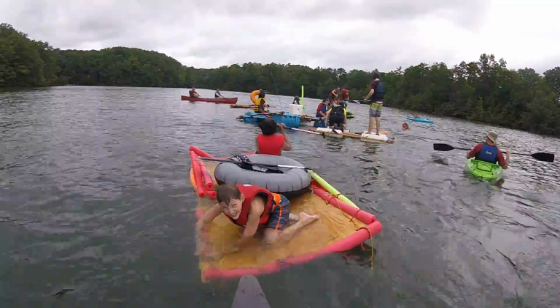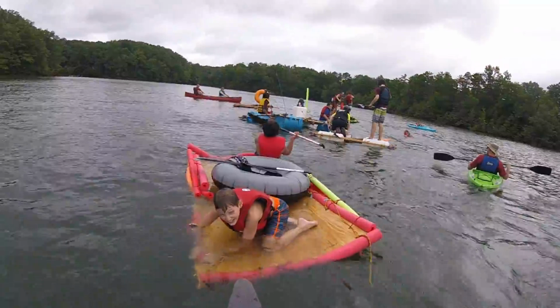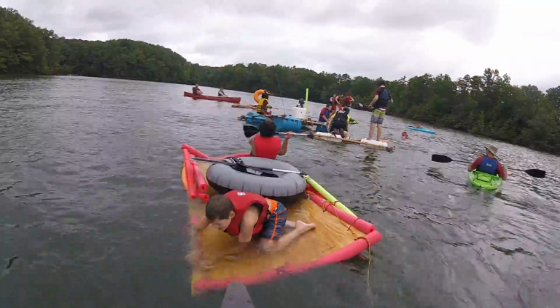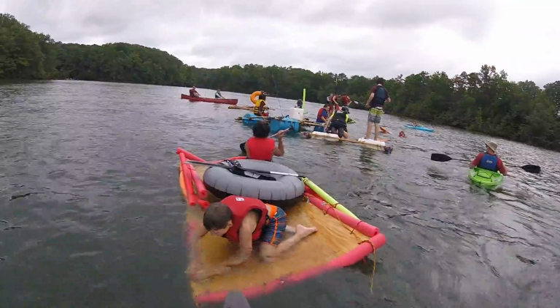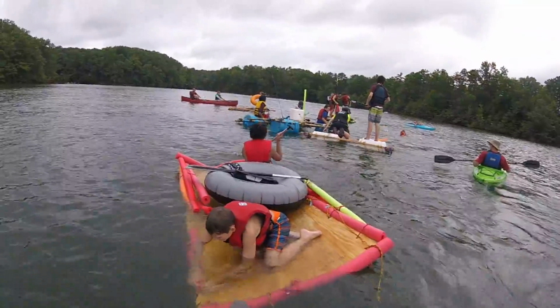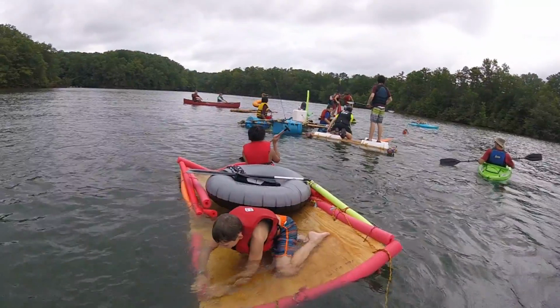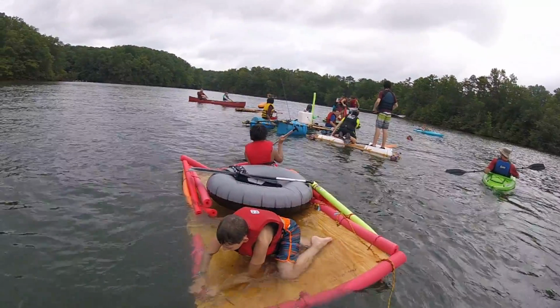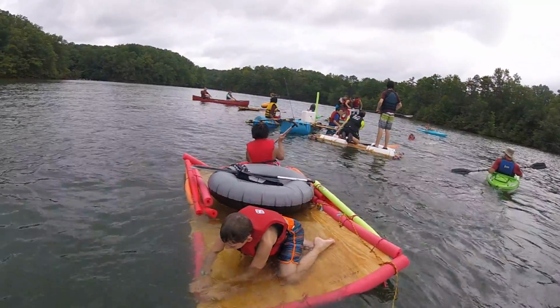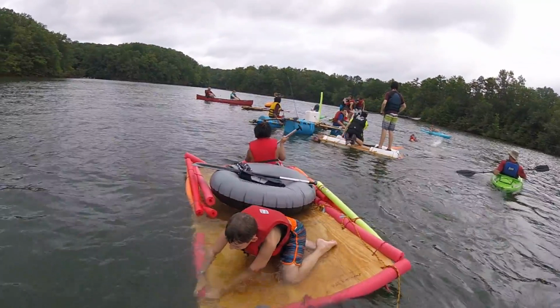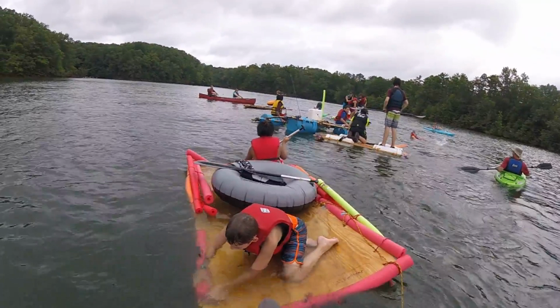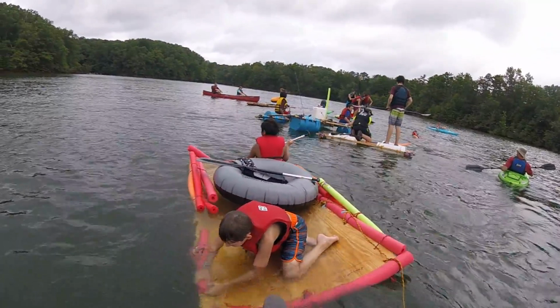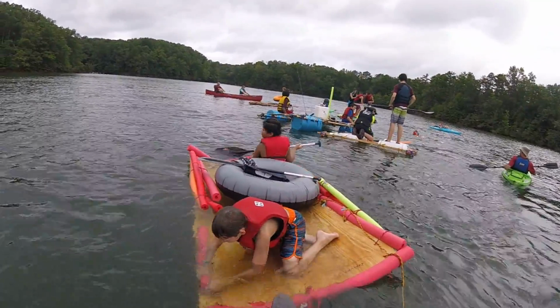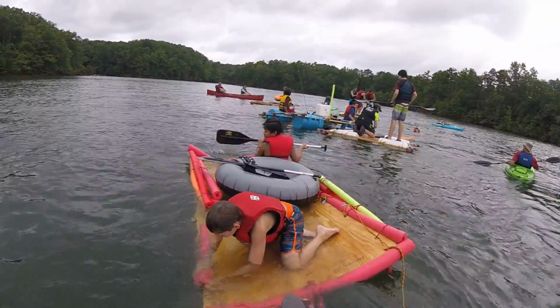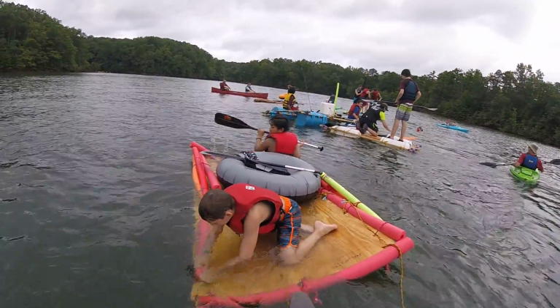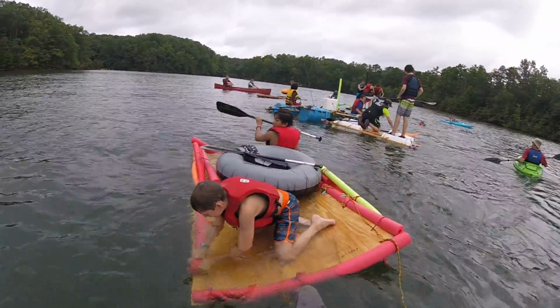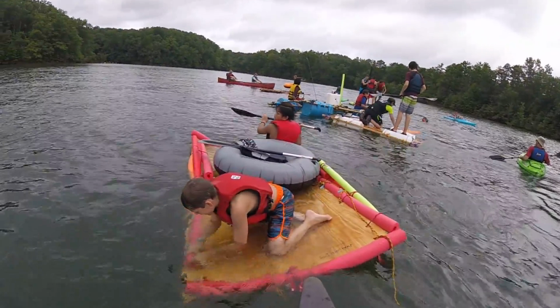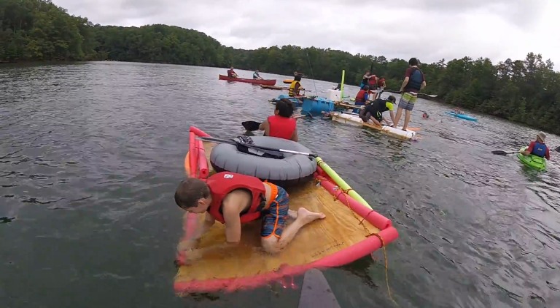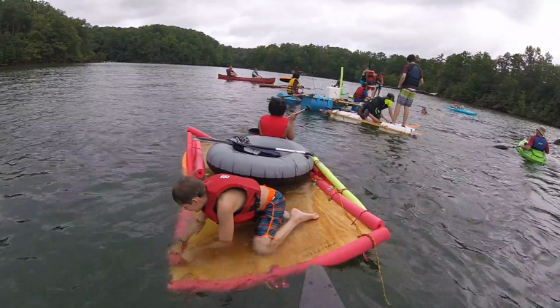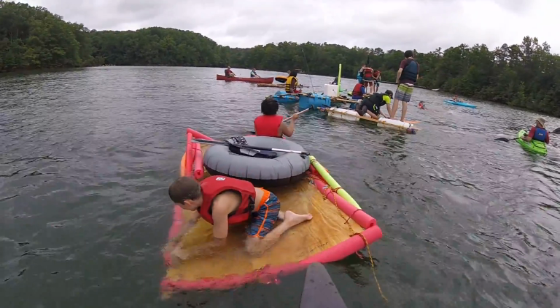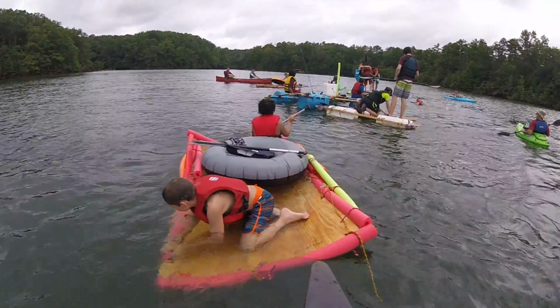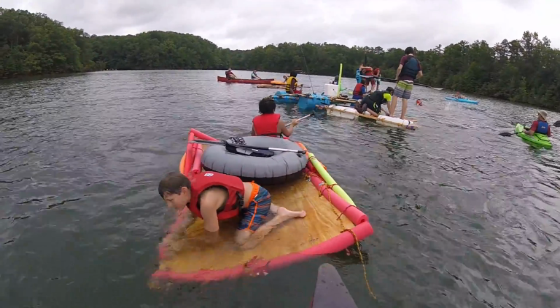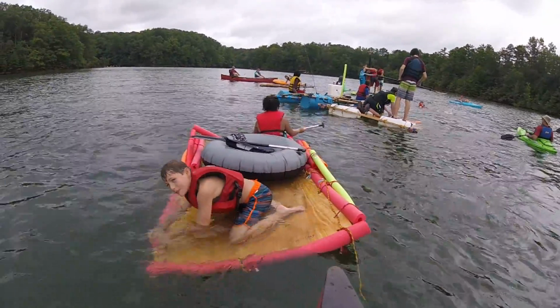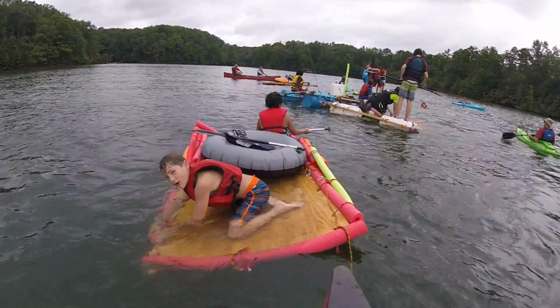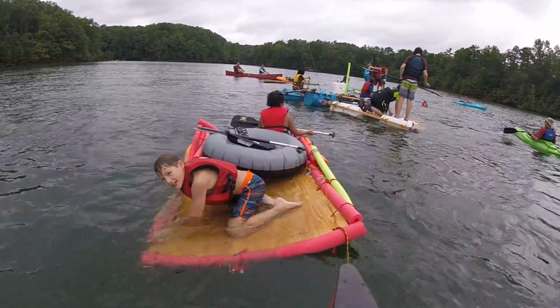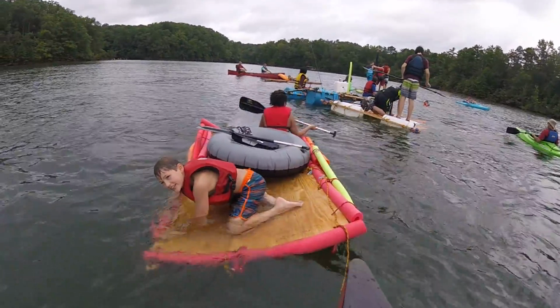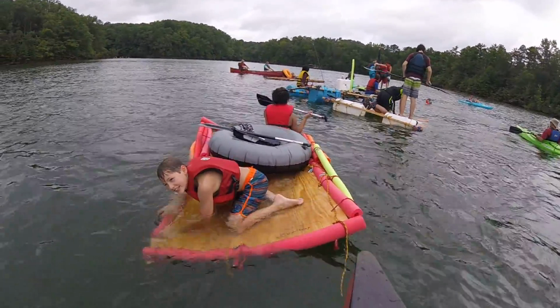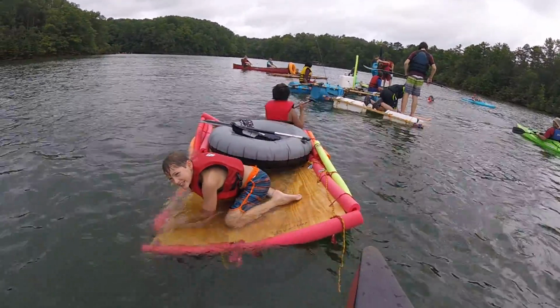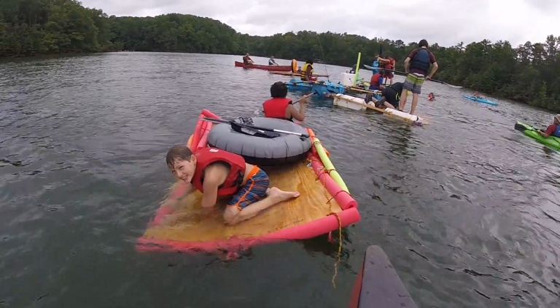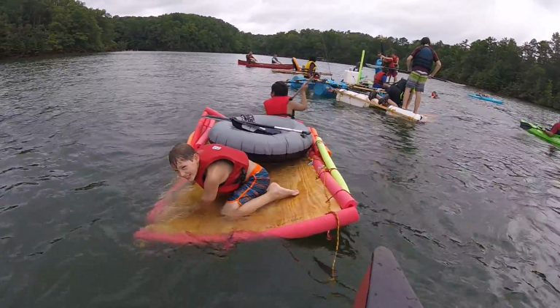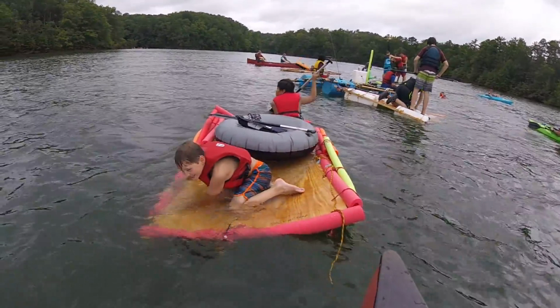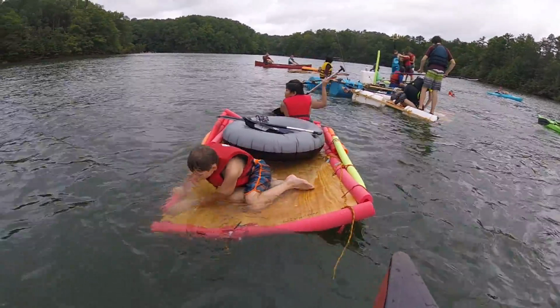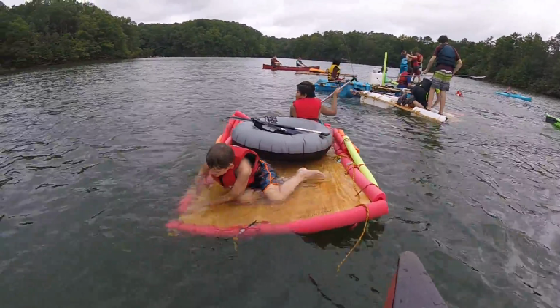Is the raft working out? Kind of. Kind of? Neutrally buoyant. Okay, neutrally buoyant. That's good.